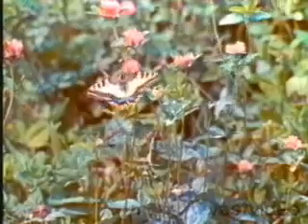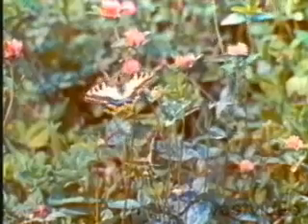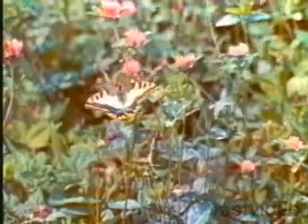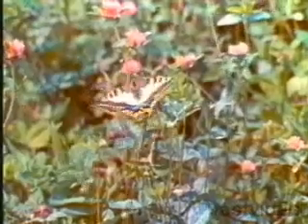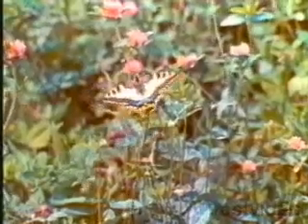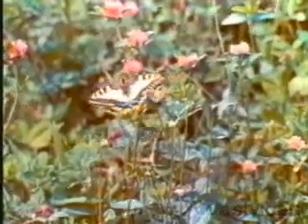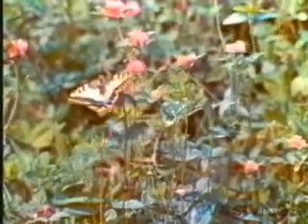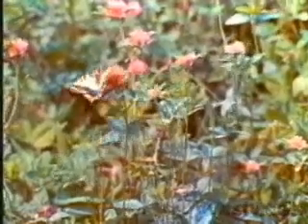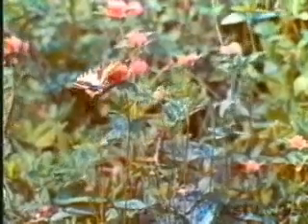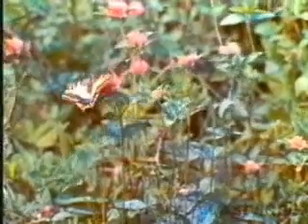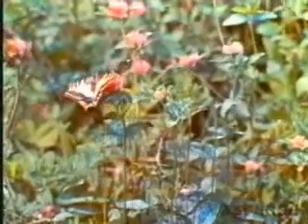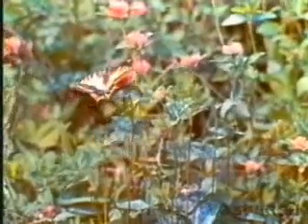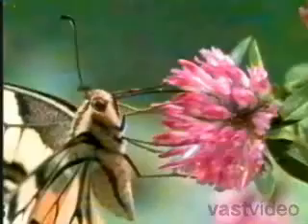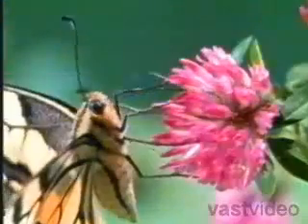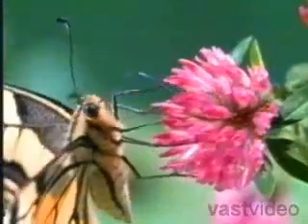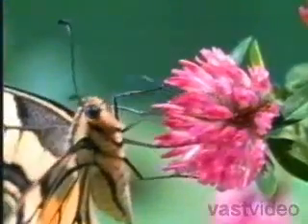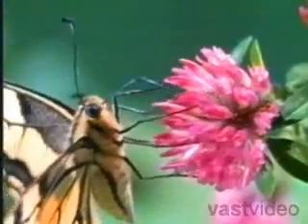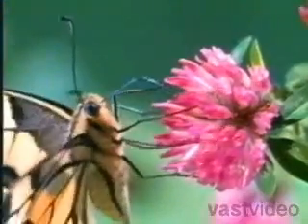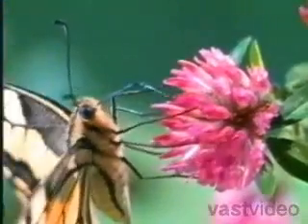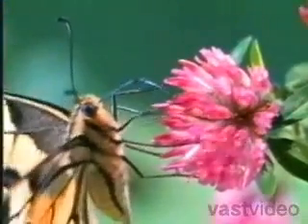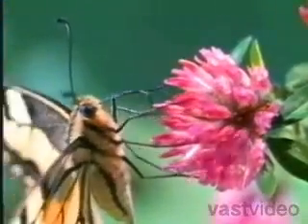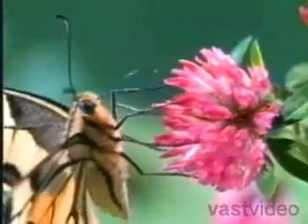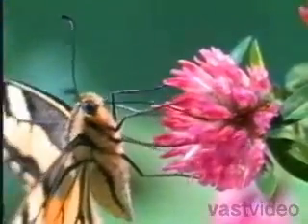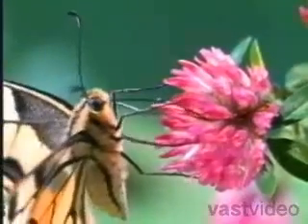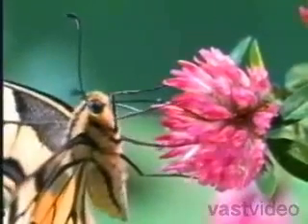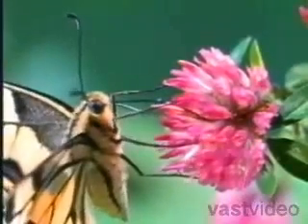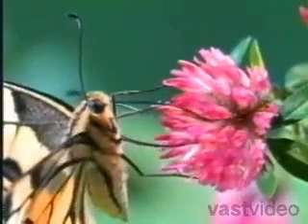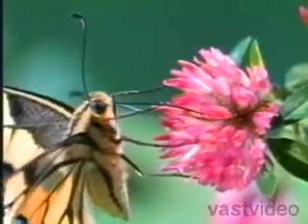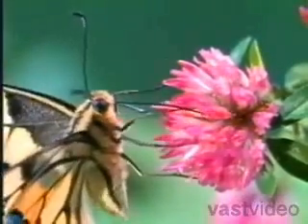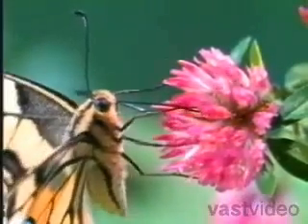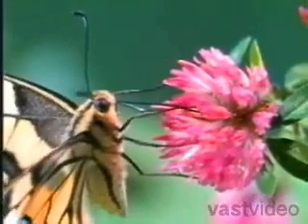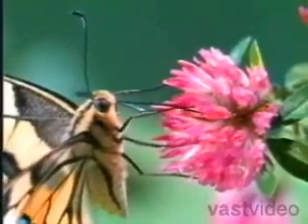Butterflies, like beetles, go through a complete four-stage metamorphosis as they develop from egg to adult.